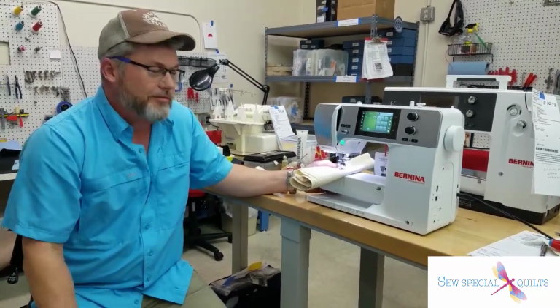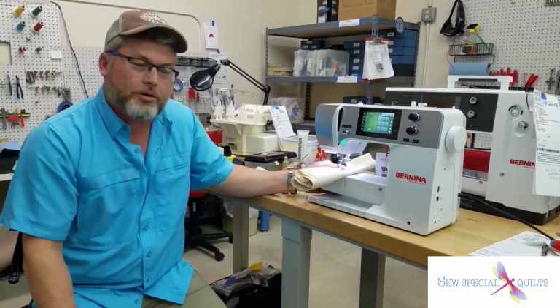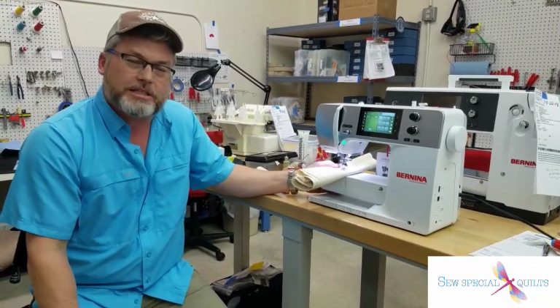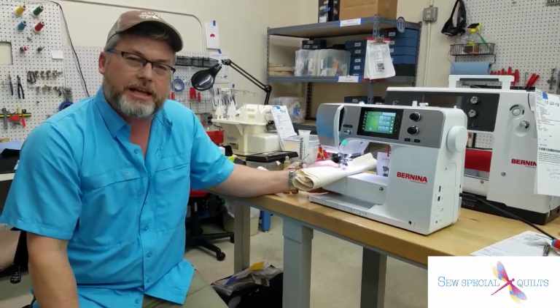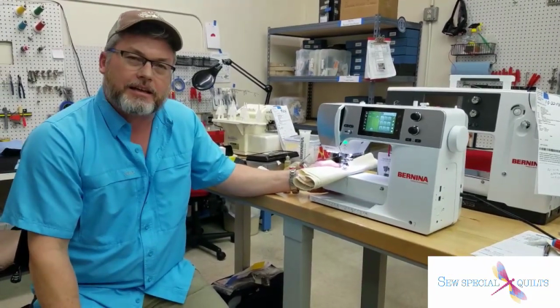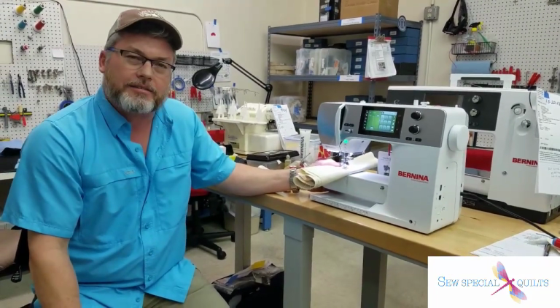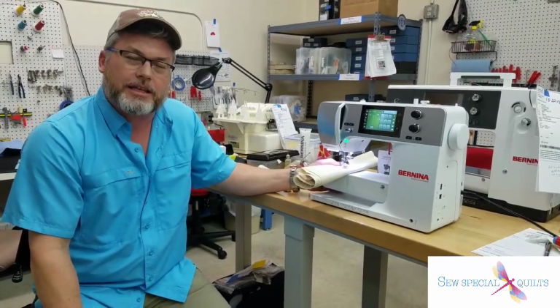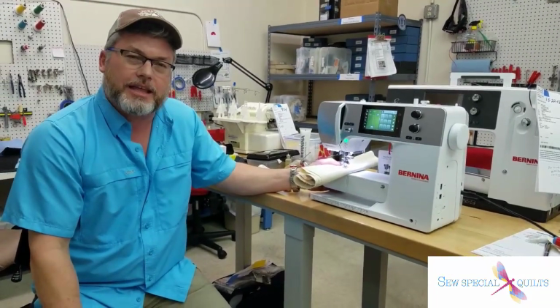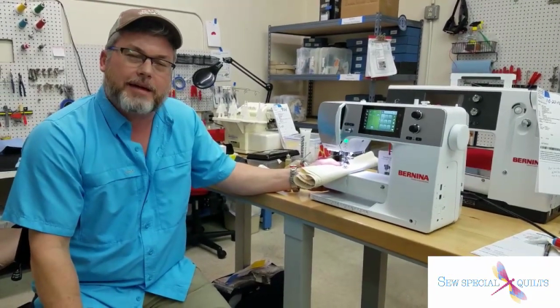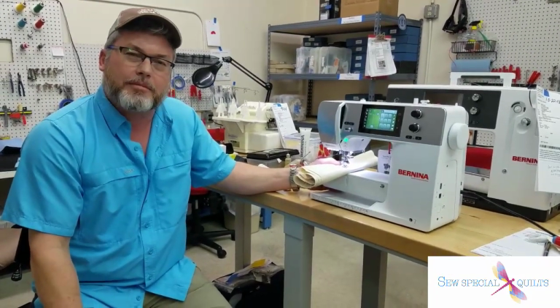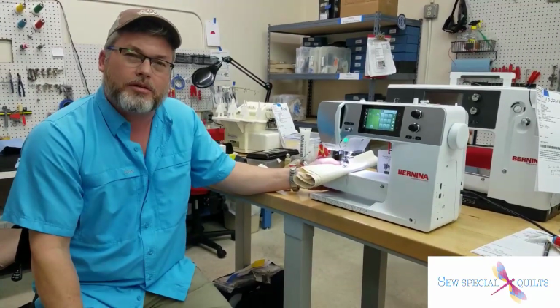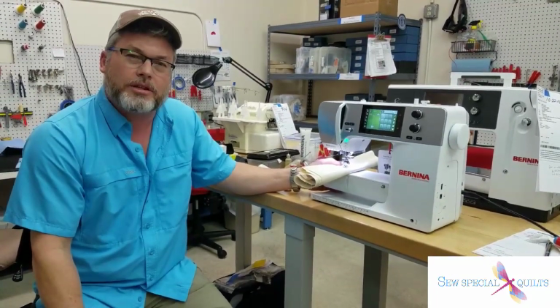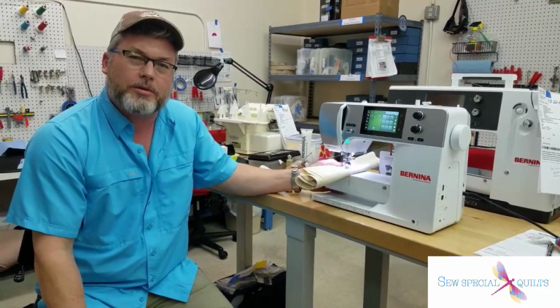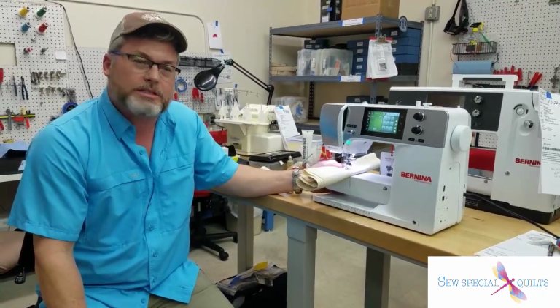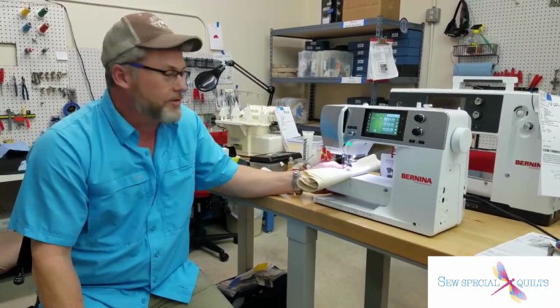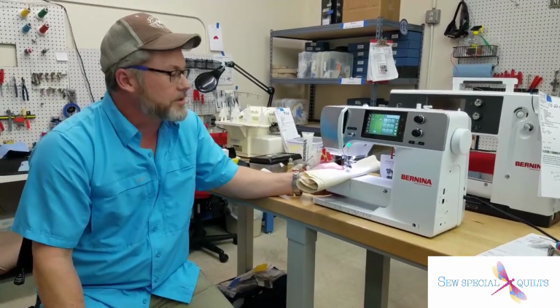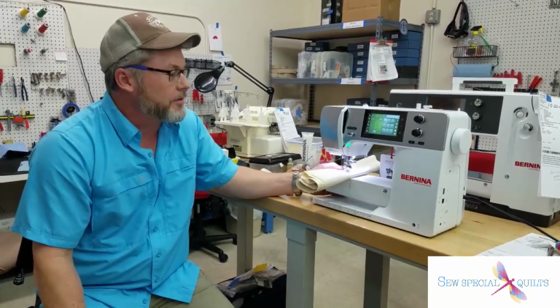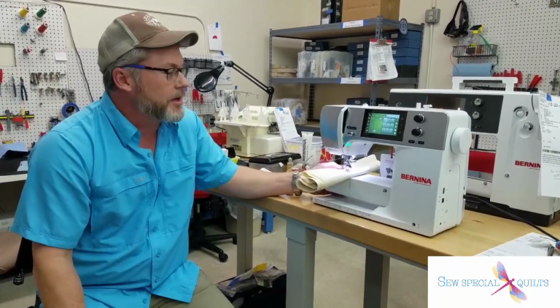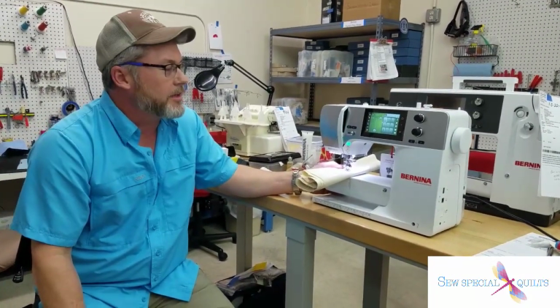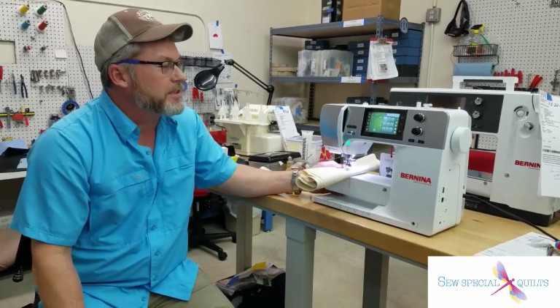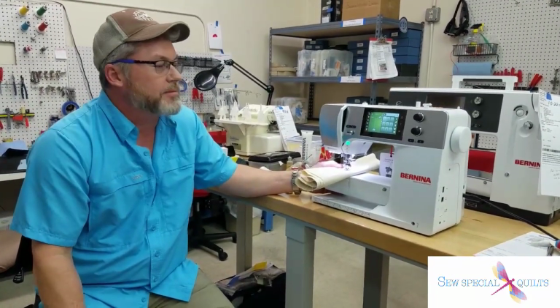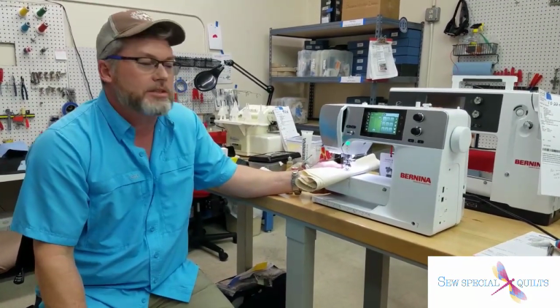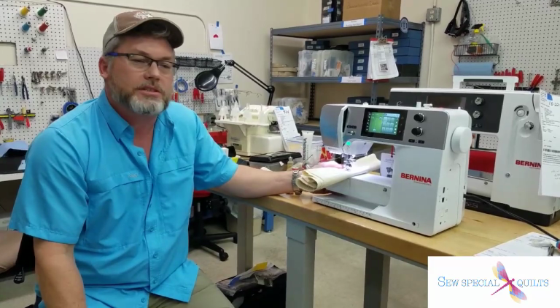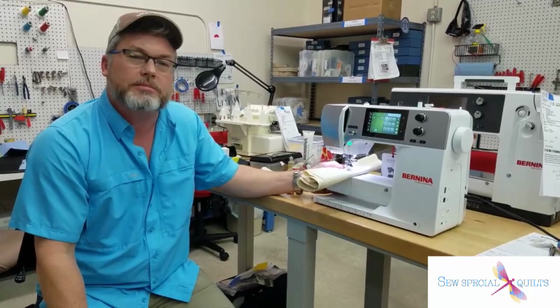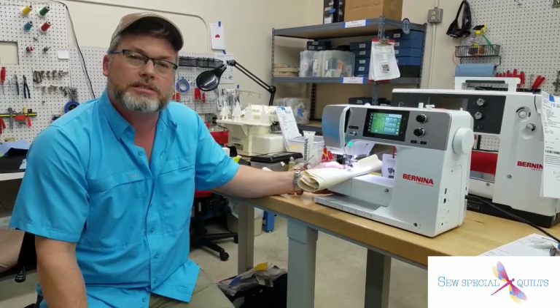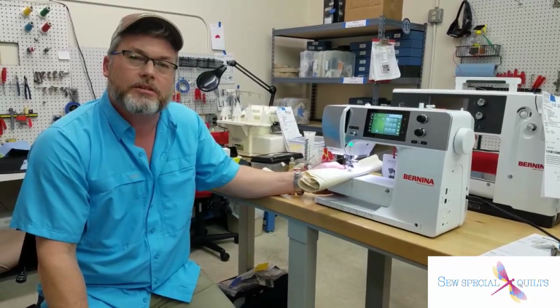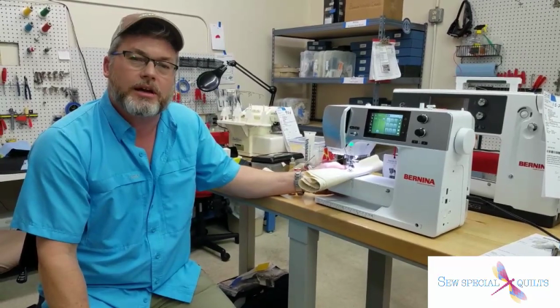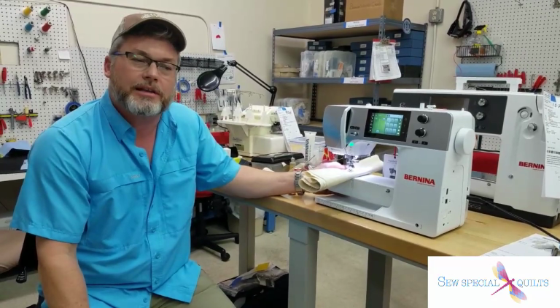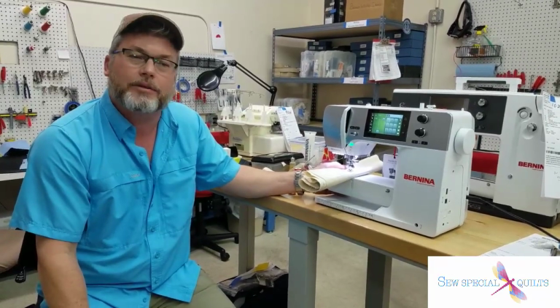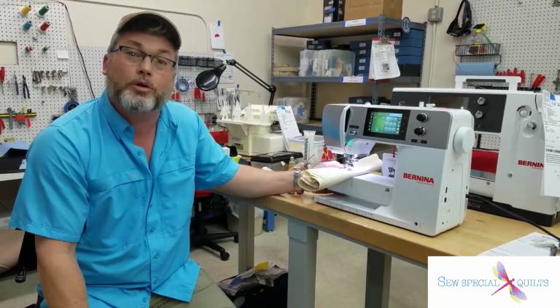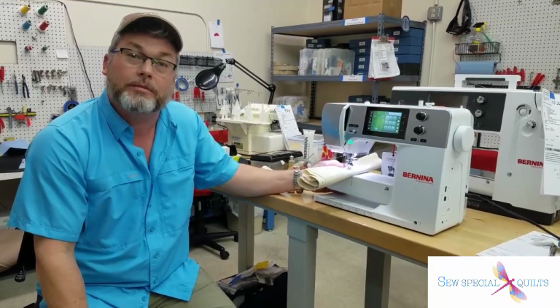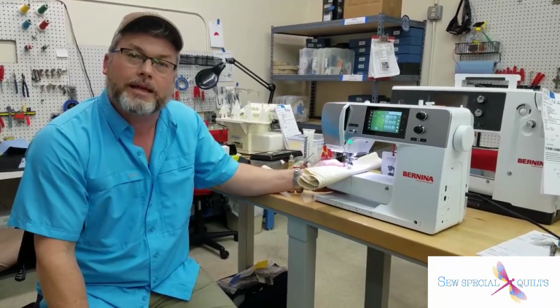Unfortunately, I think the Hammer Mode only works if you're sewing on something you shouldn't be sewing on — like wood maybe.